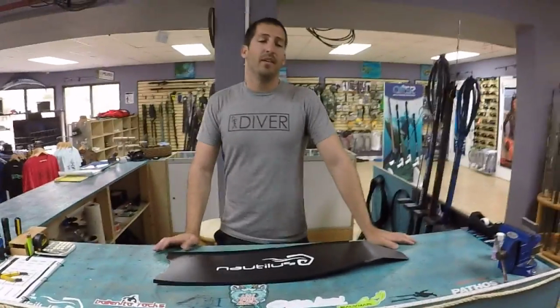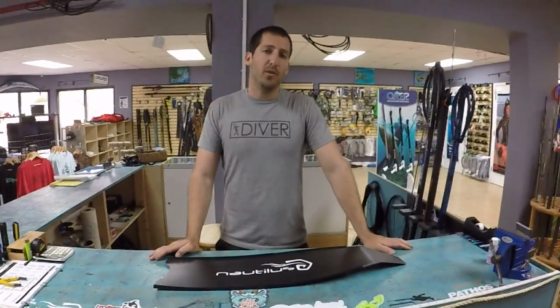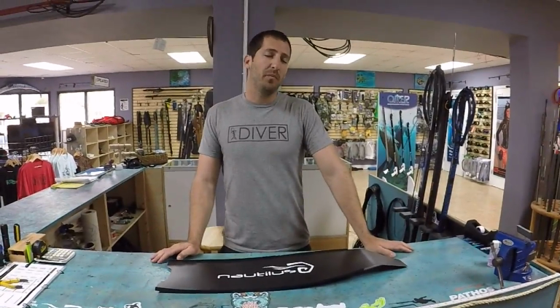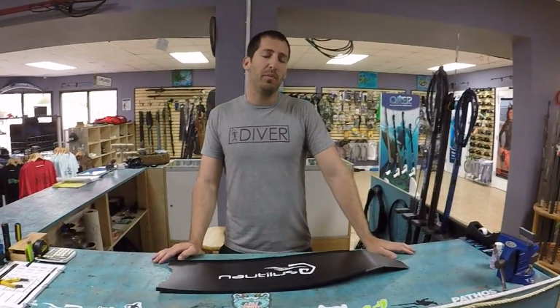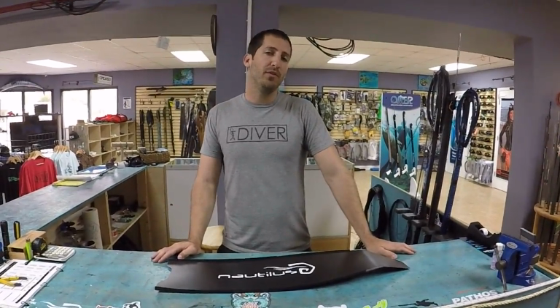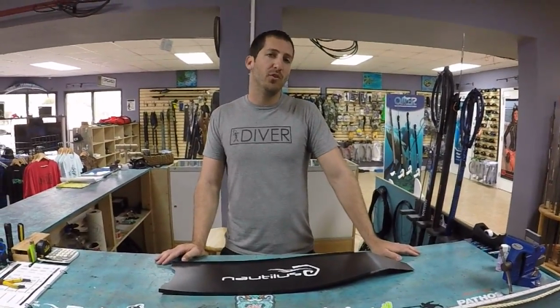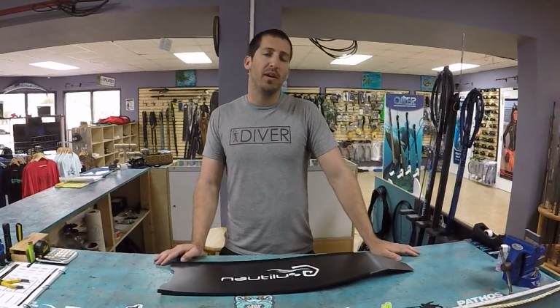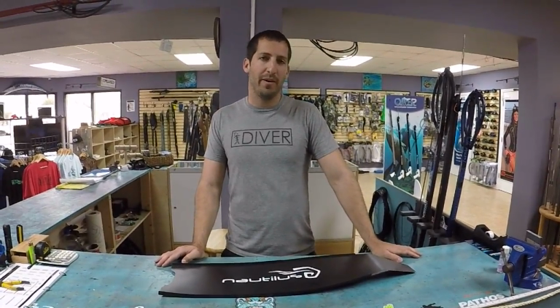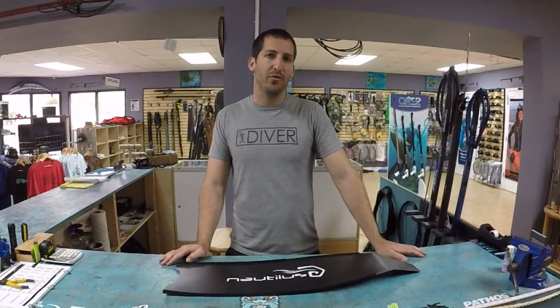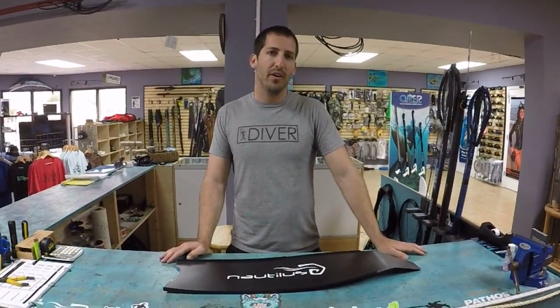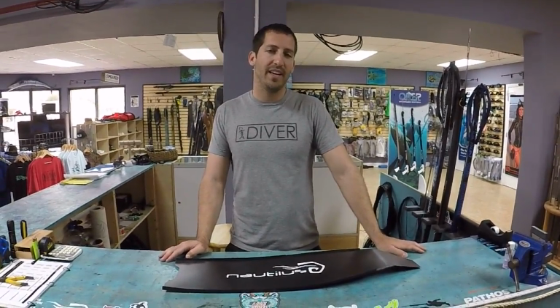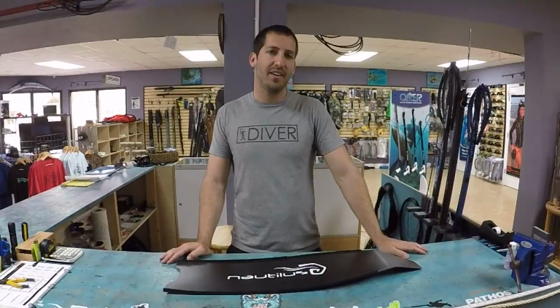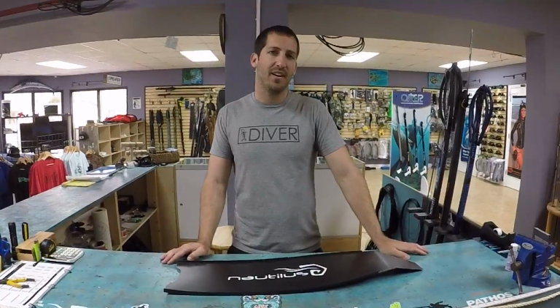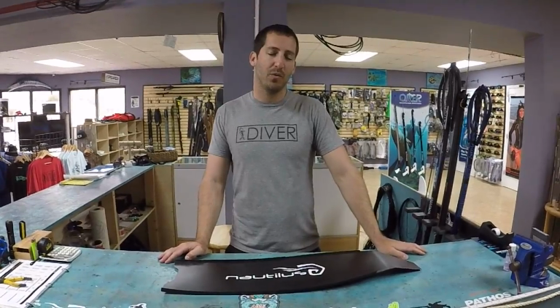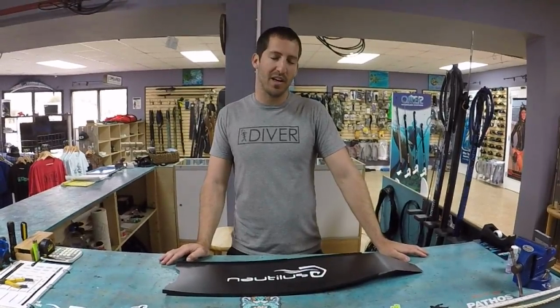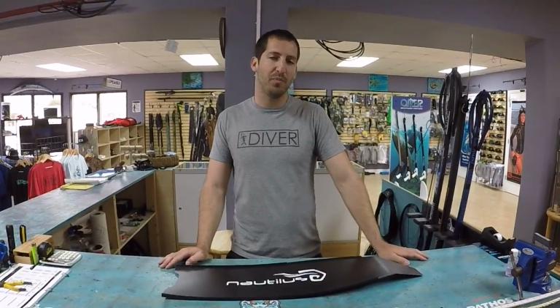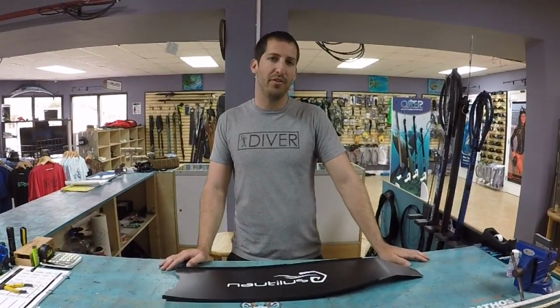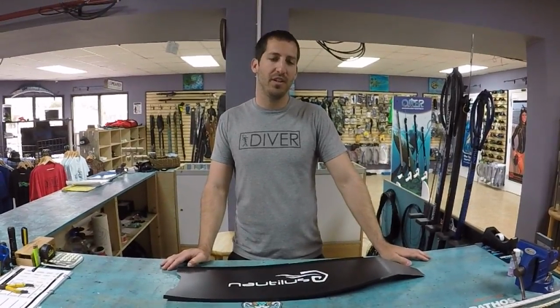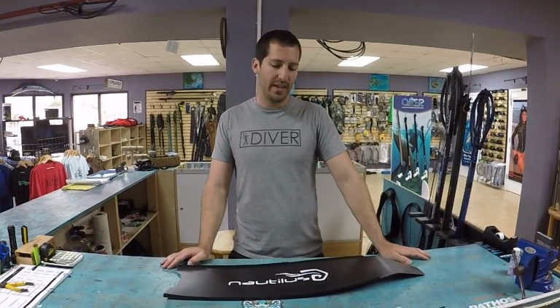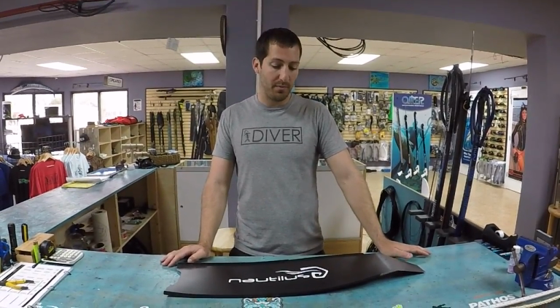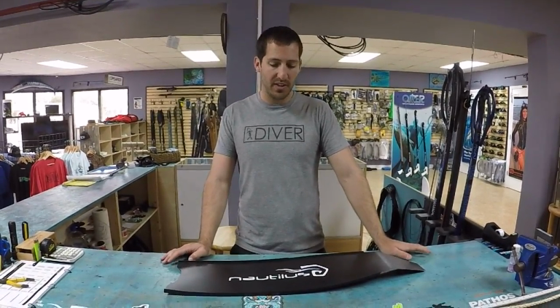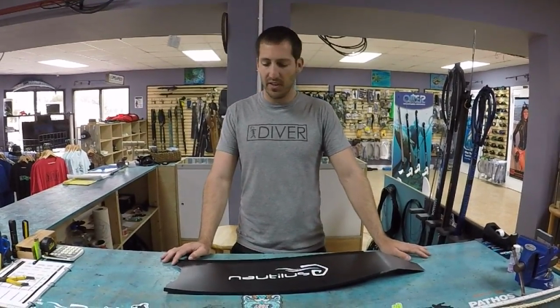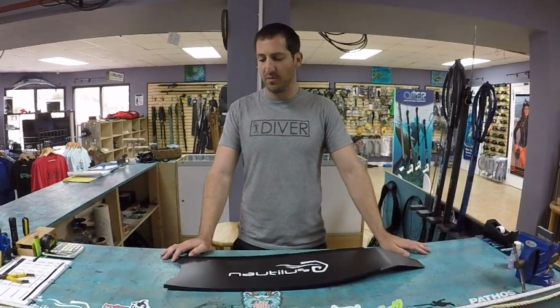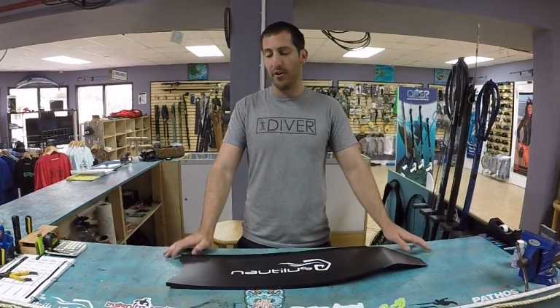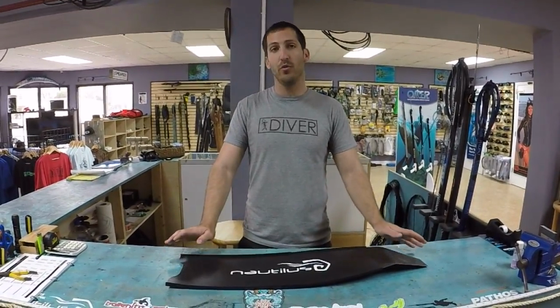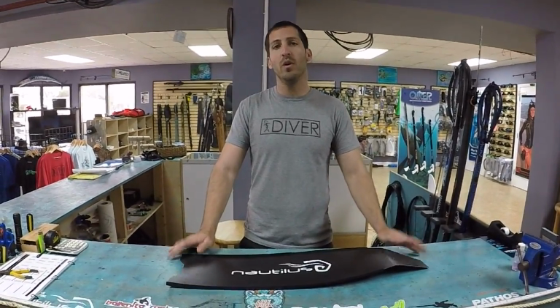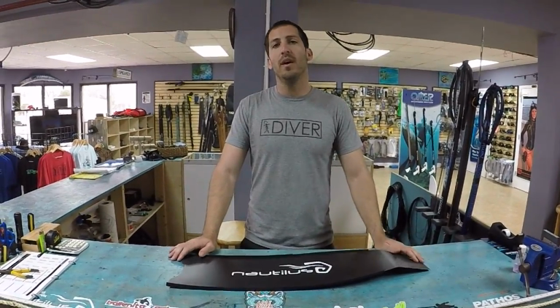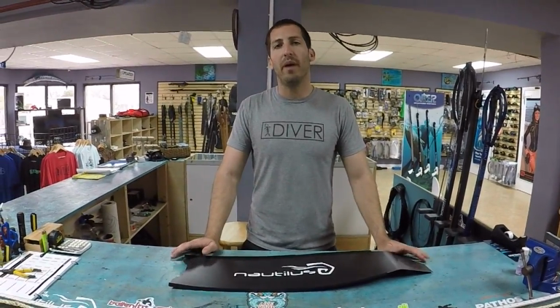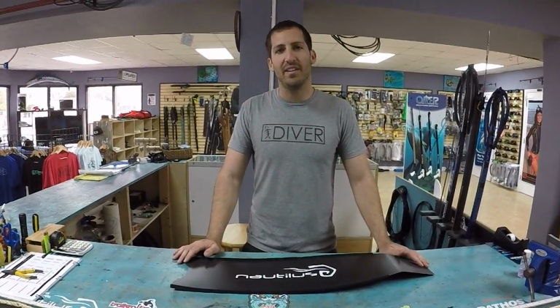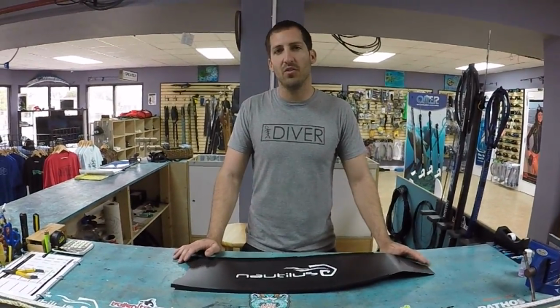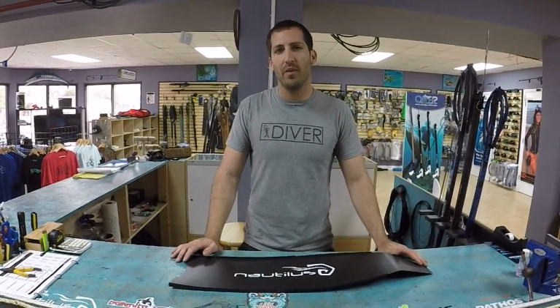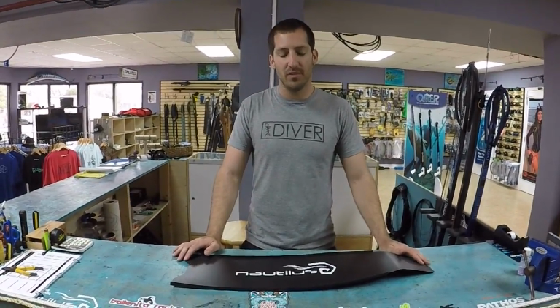What's up people of YouTube? I'm Andrew with Nautilus Spearfishing and I'm going to talk to you guys about our new biaxial carbons.